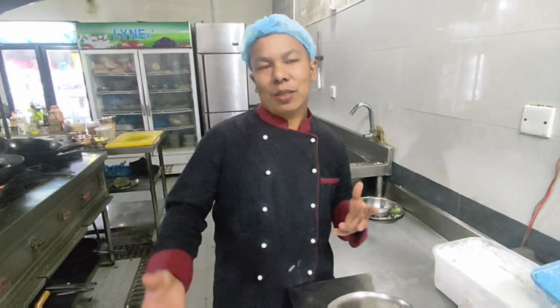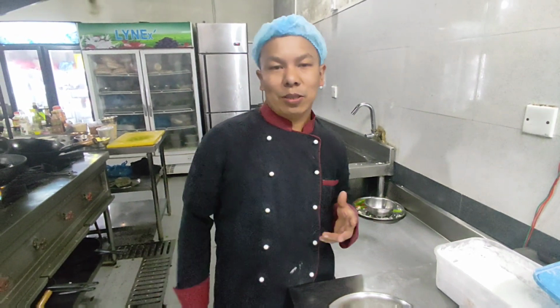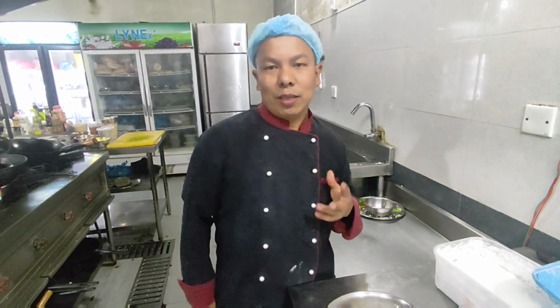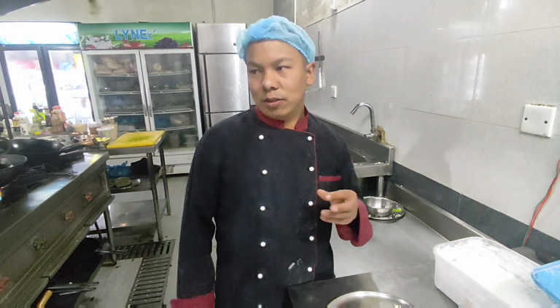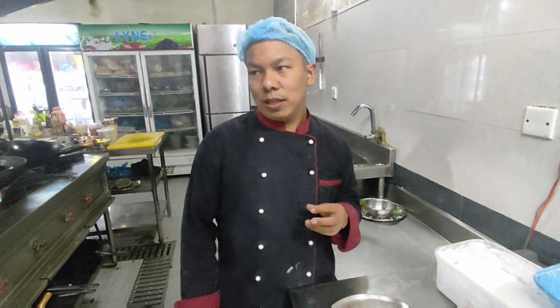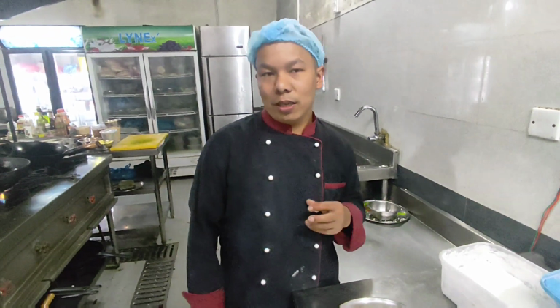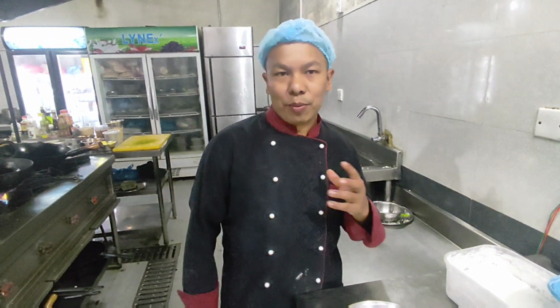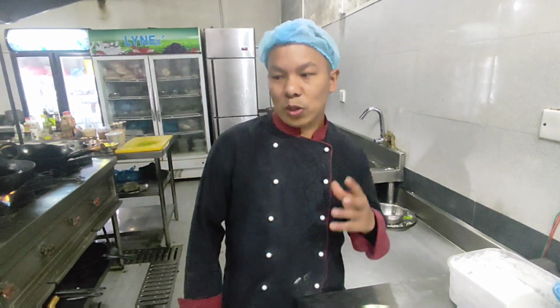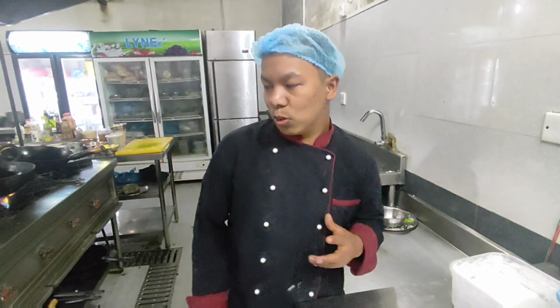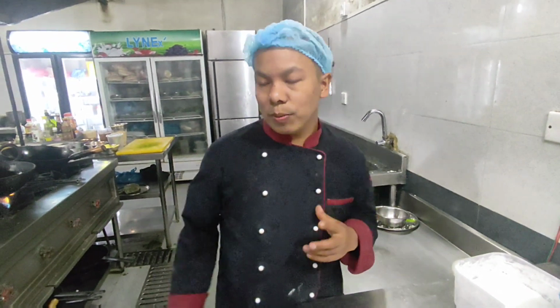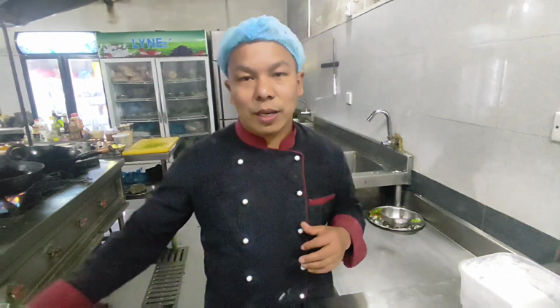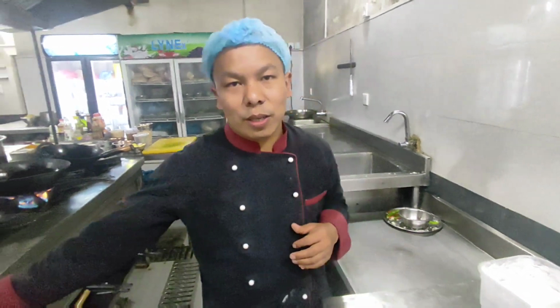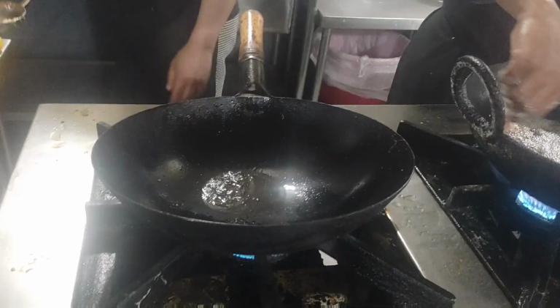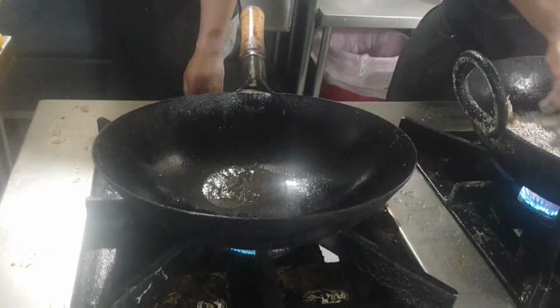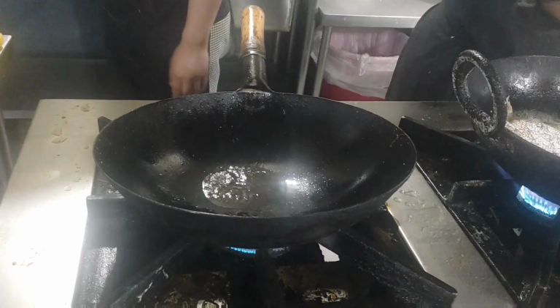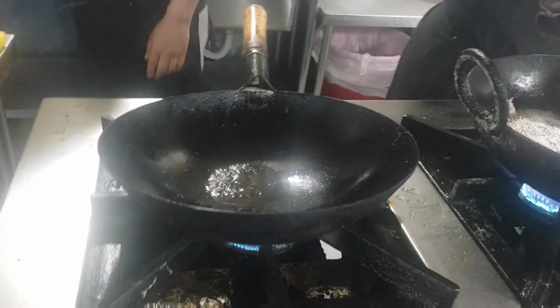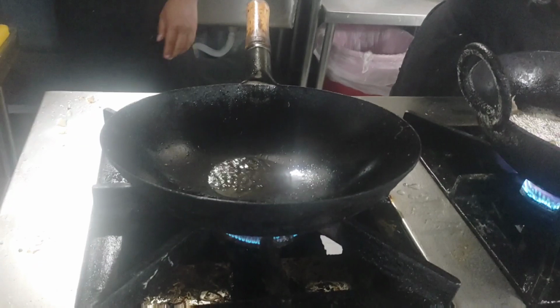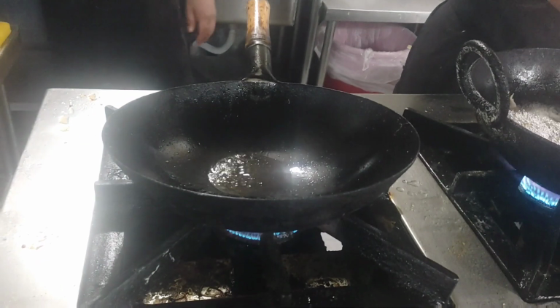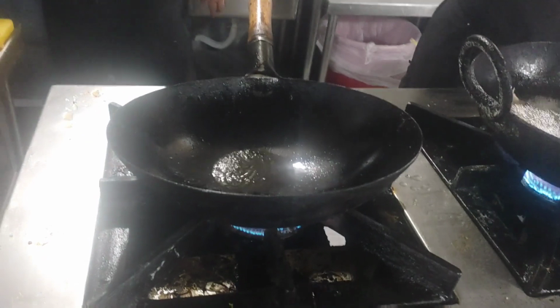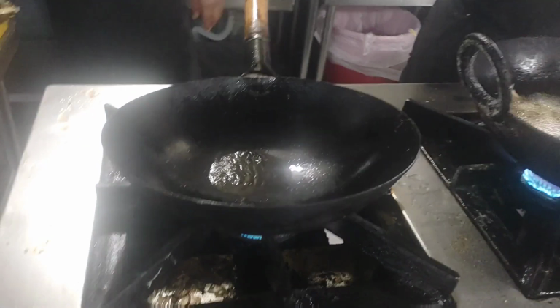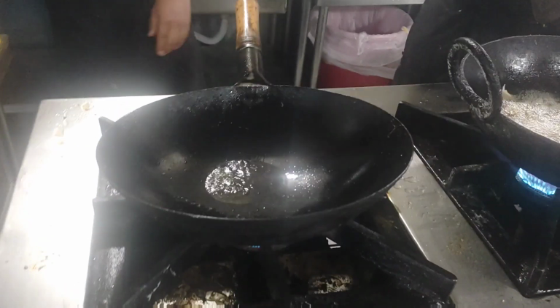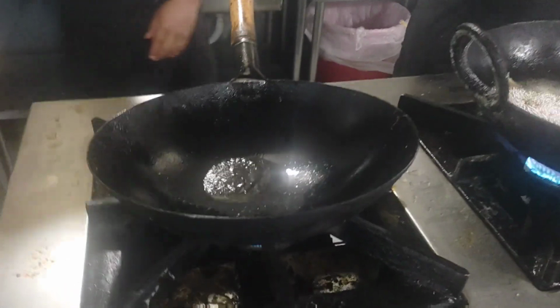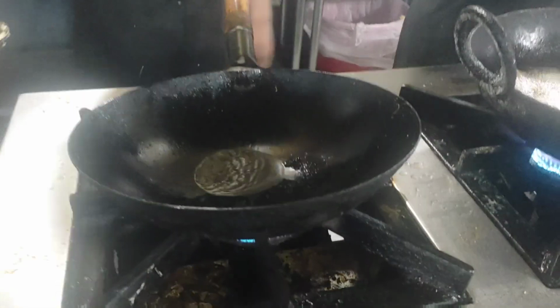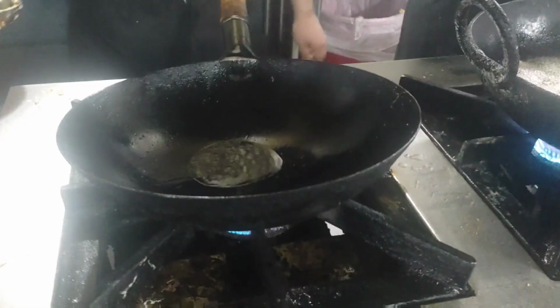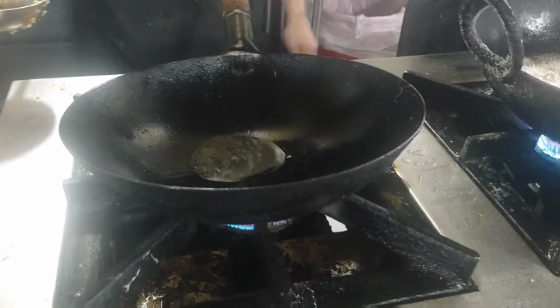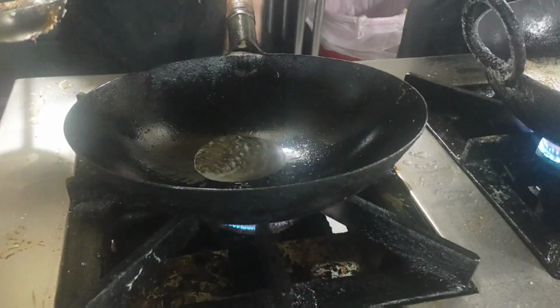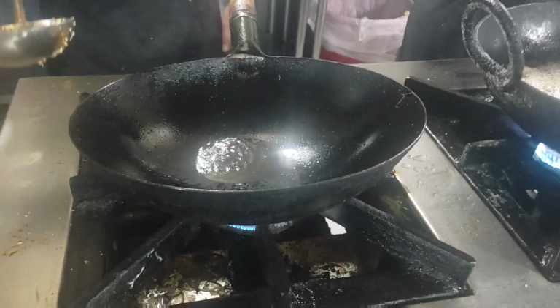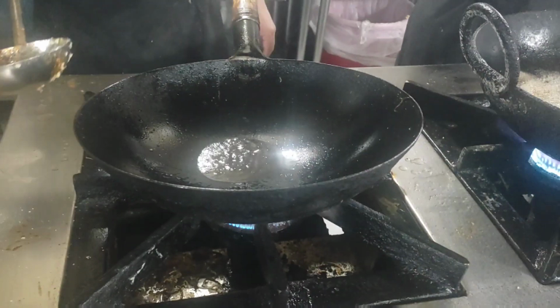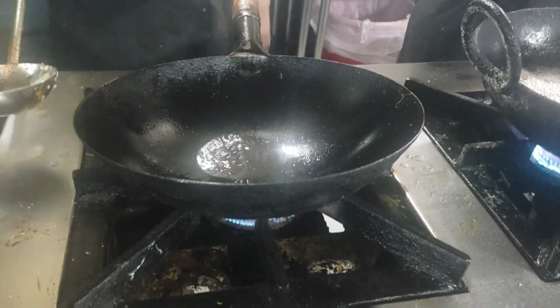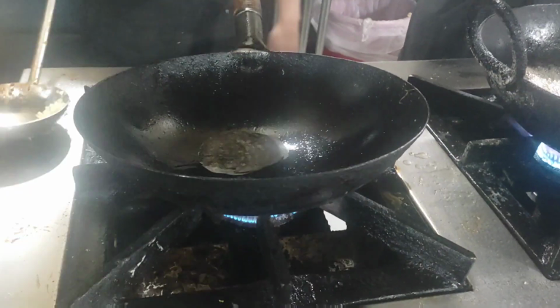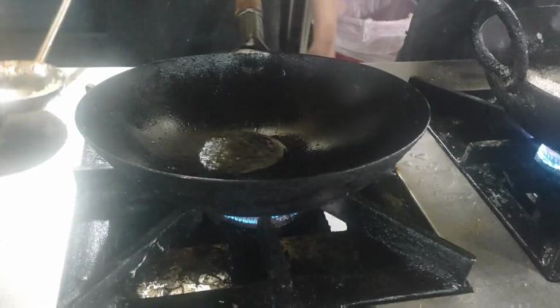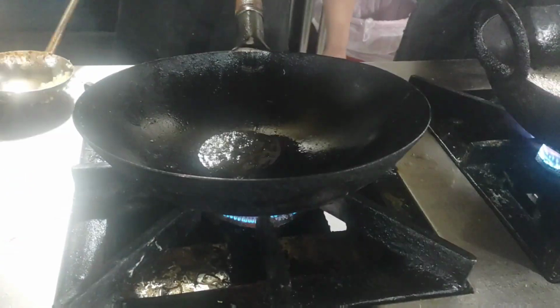Welcome to my YouTube channel. Today I'm going to make dragon chicken with garlic sauce.